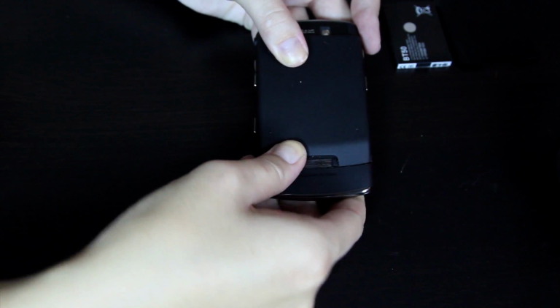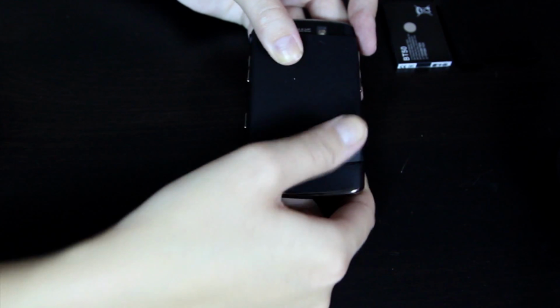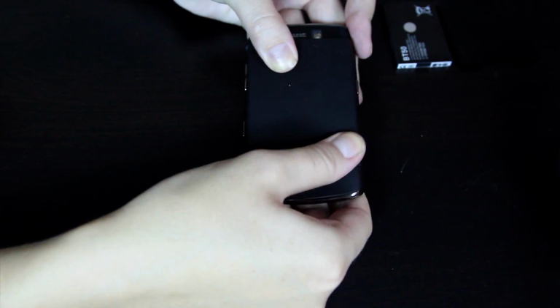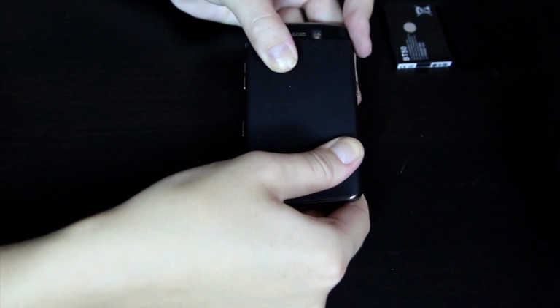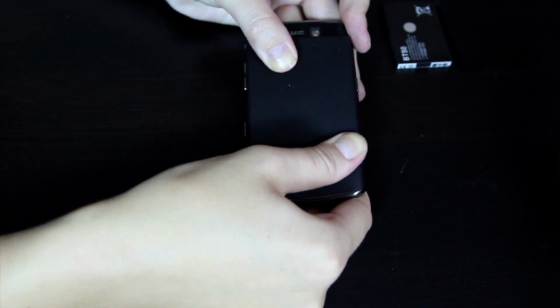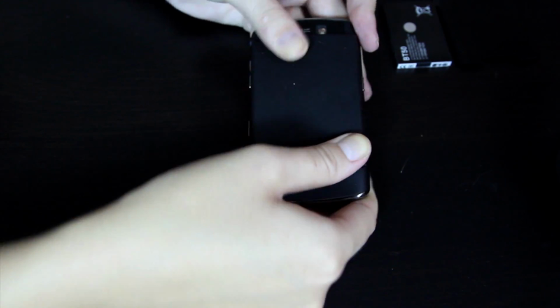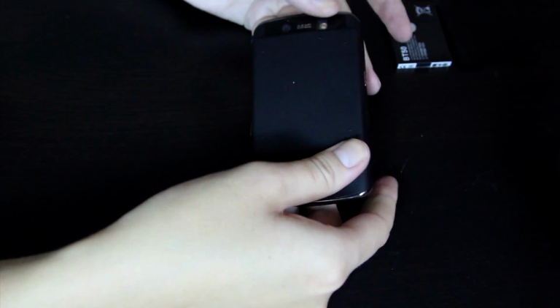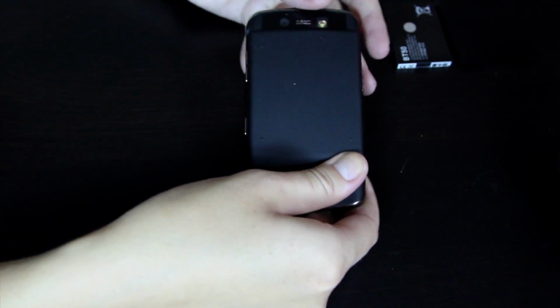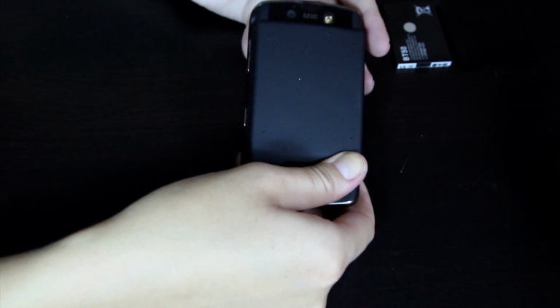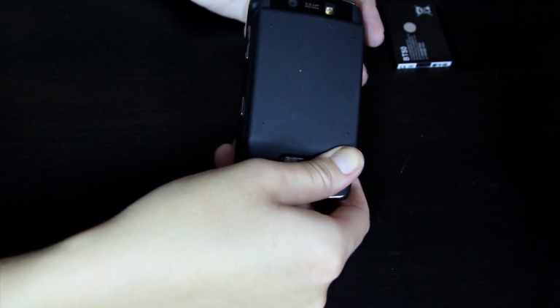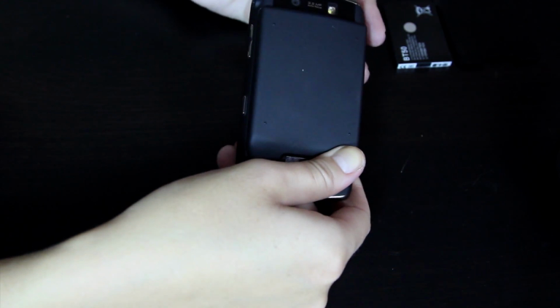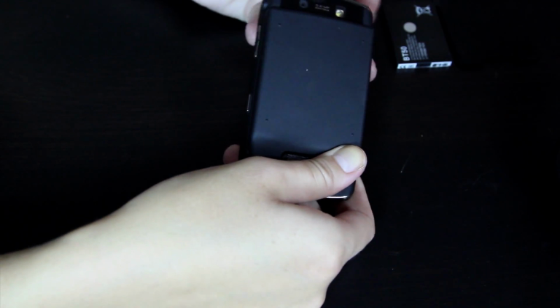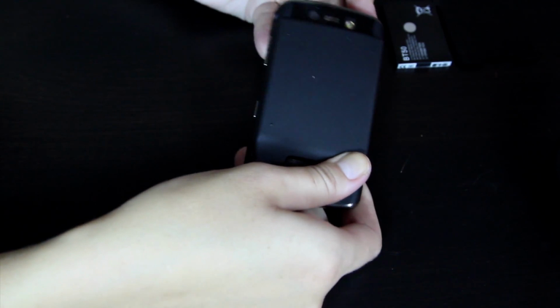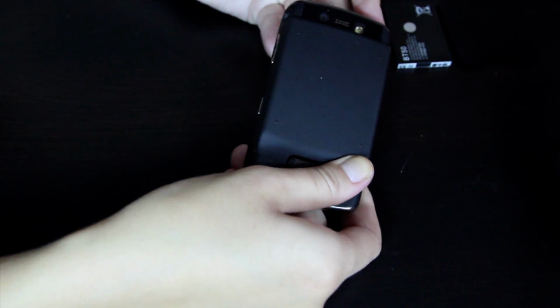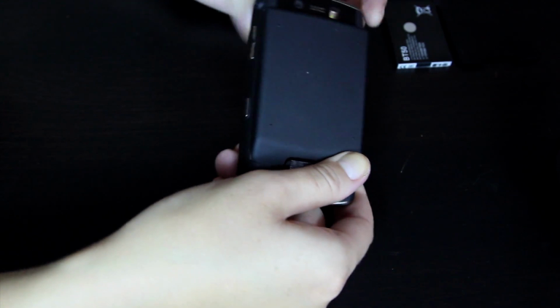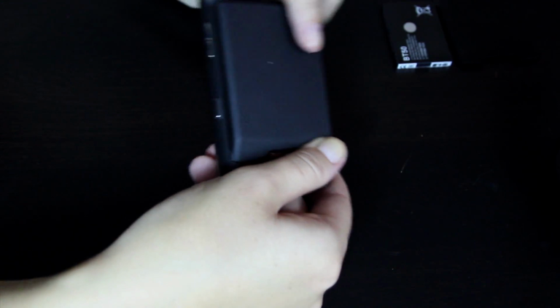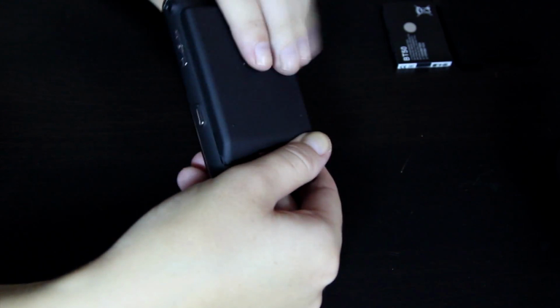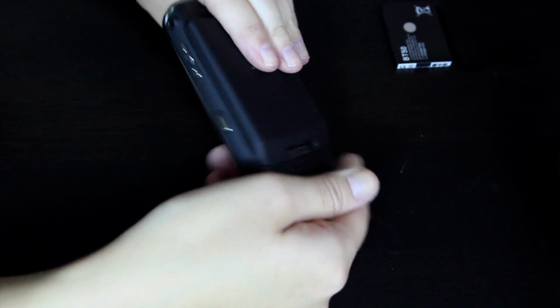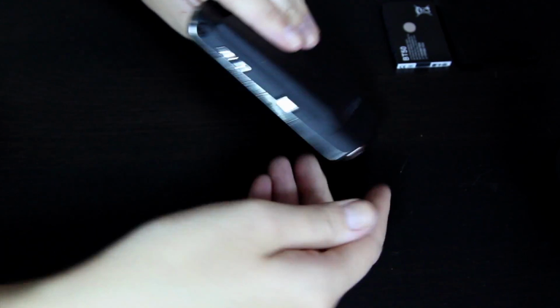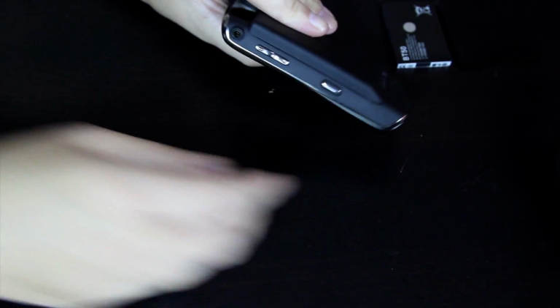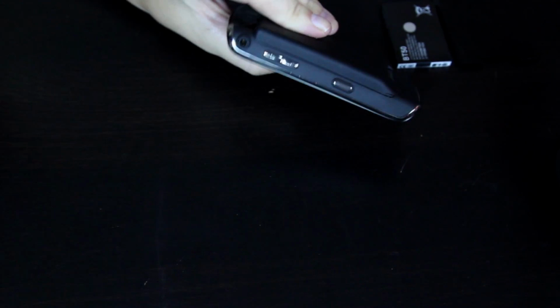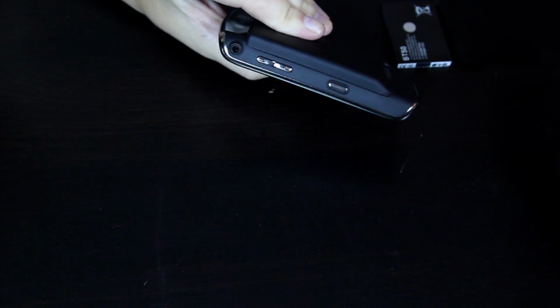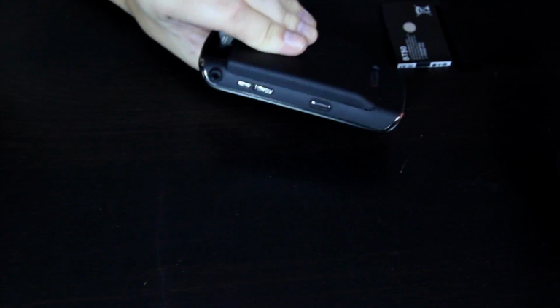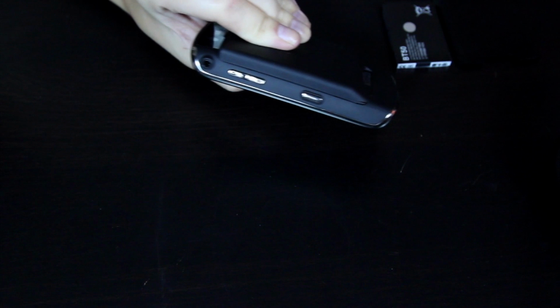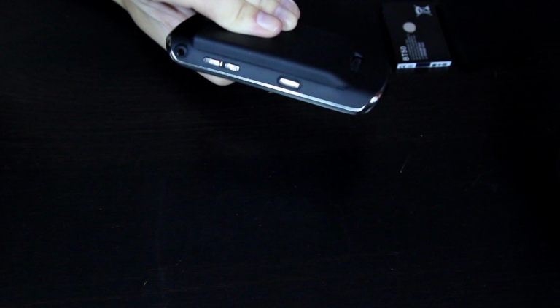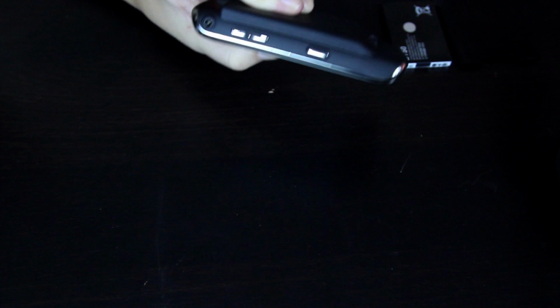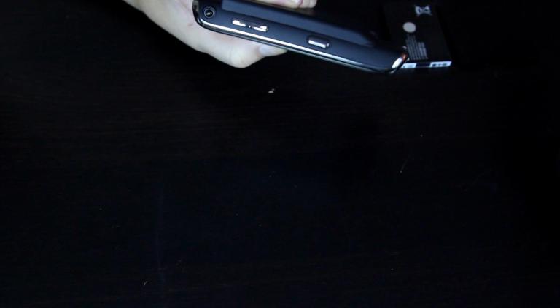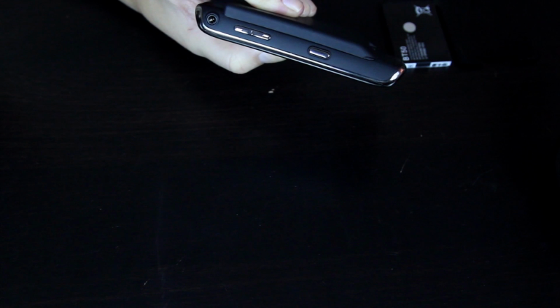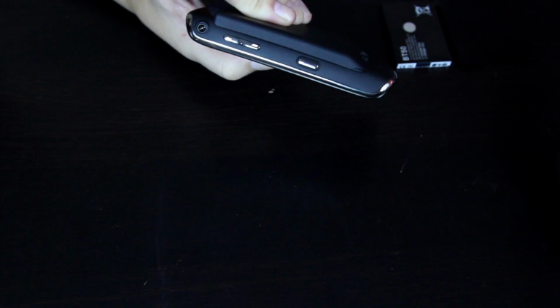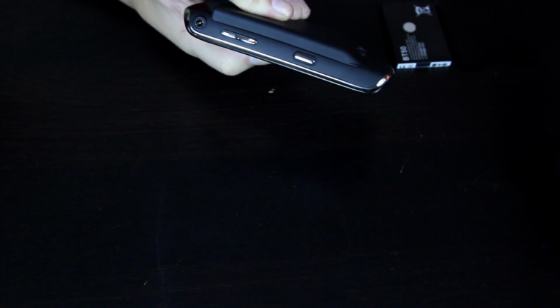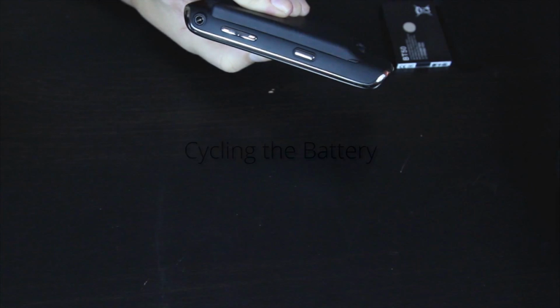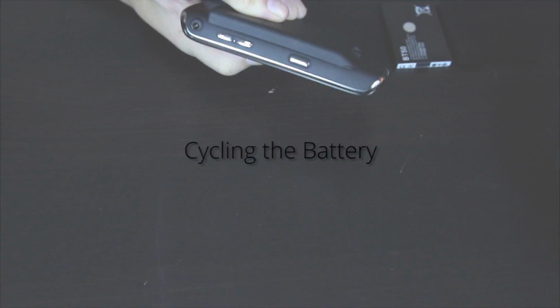Some extended batteries come with this door, but some of them do not, so it's something to take into consideration when purchasing an extended battery.